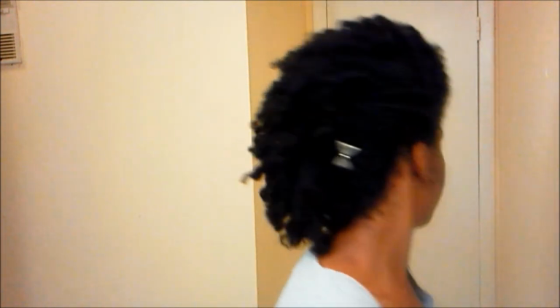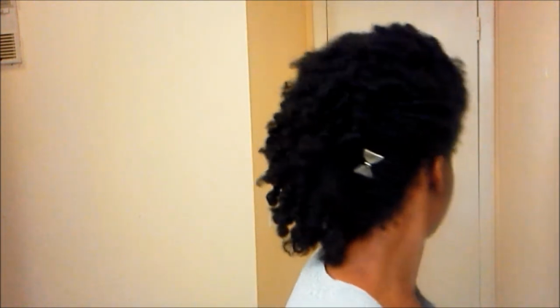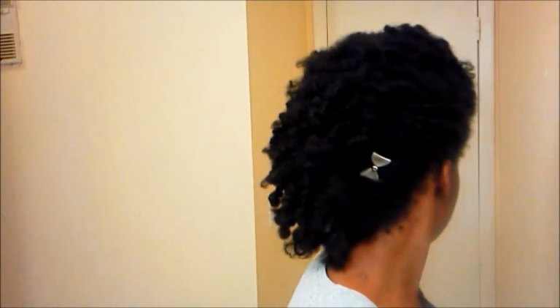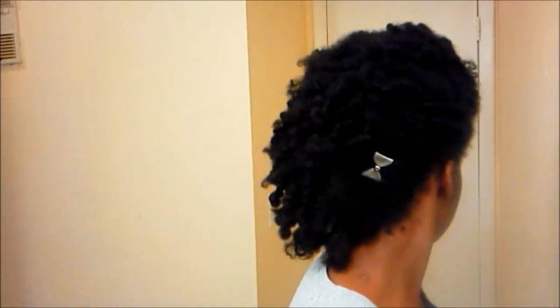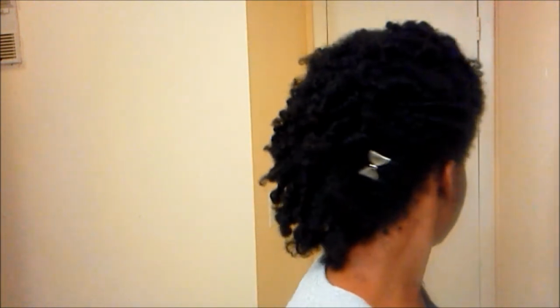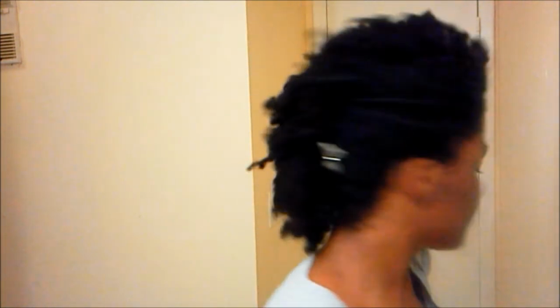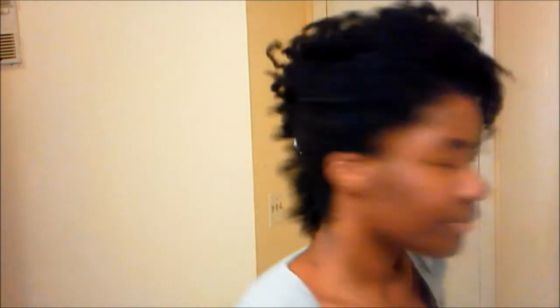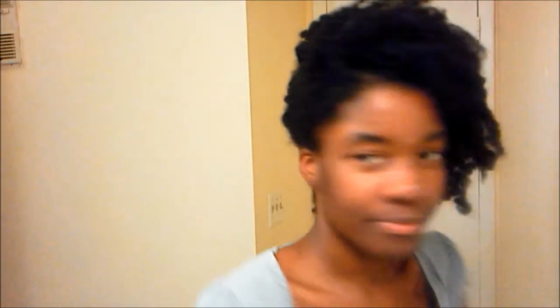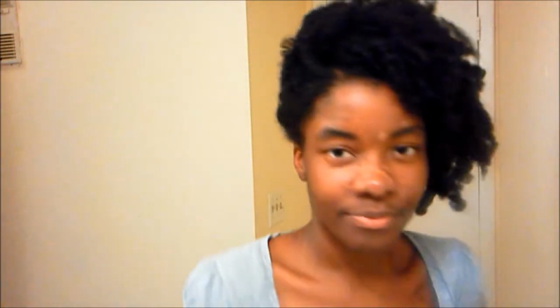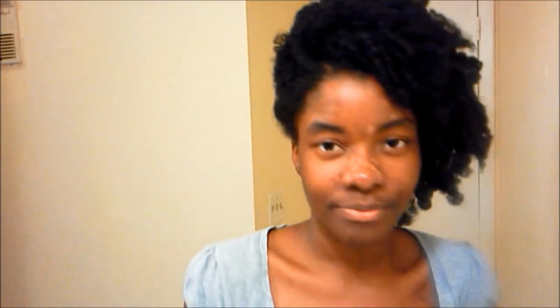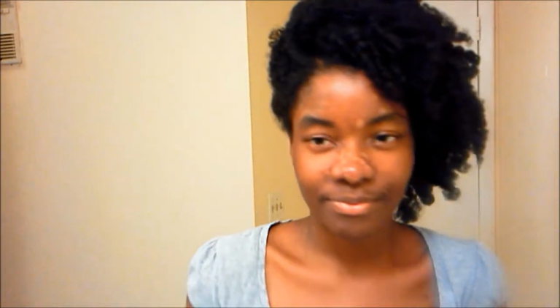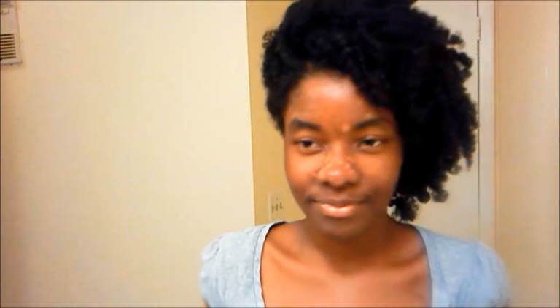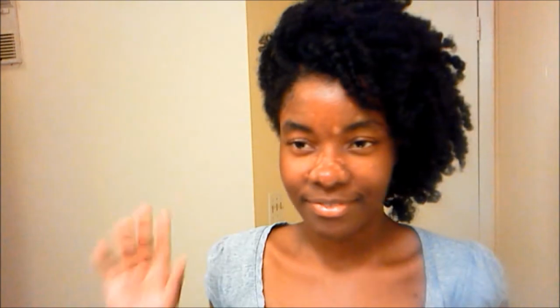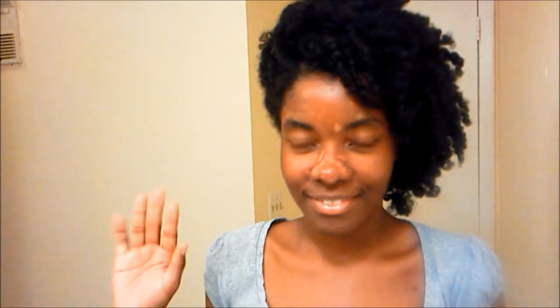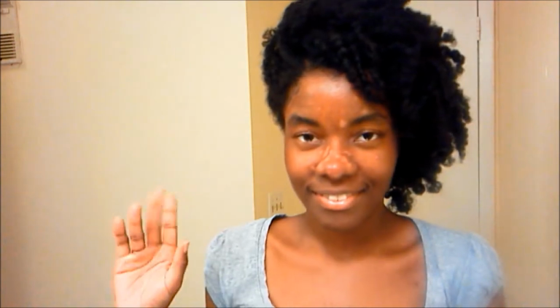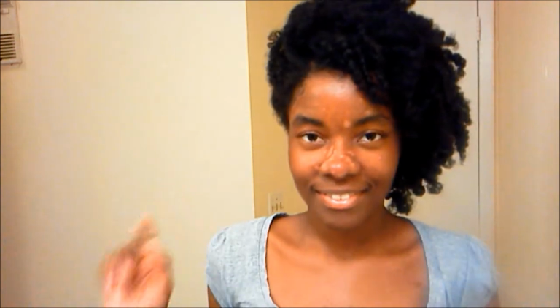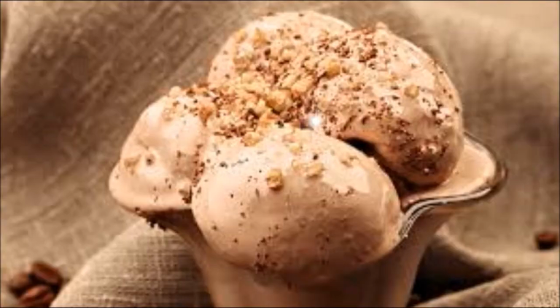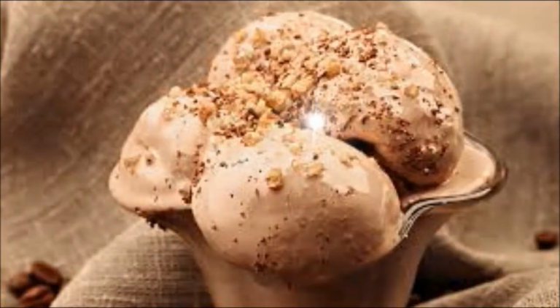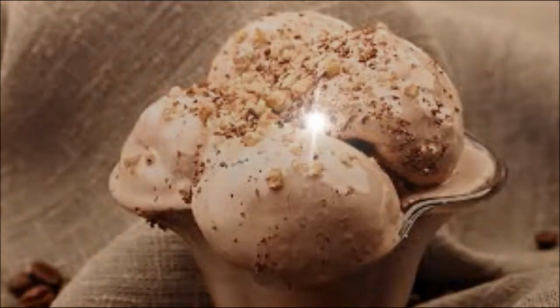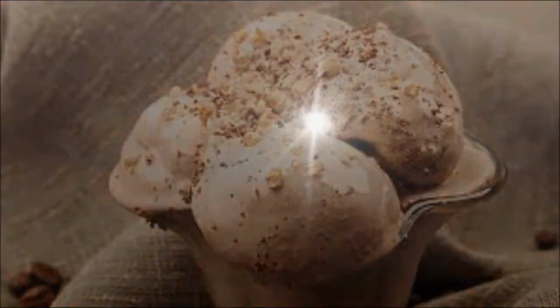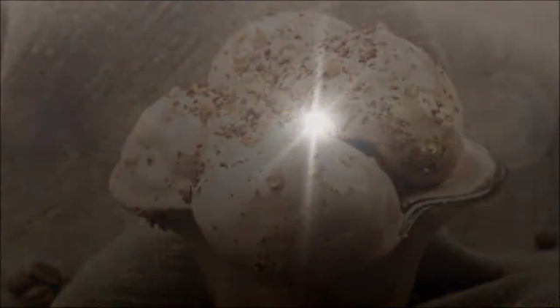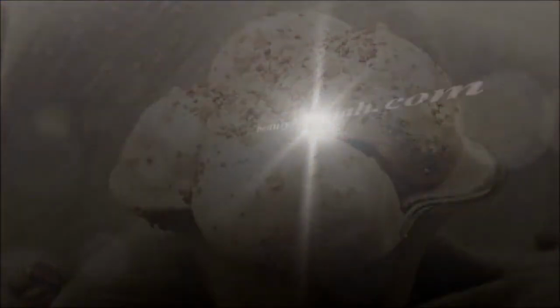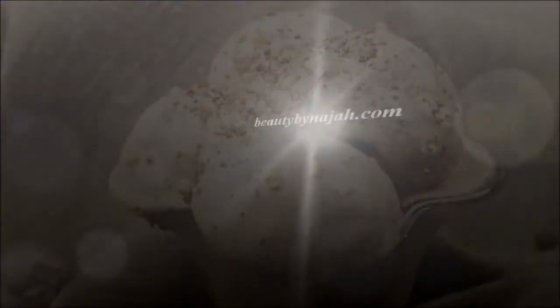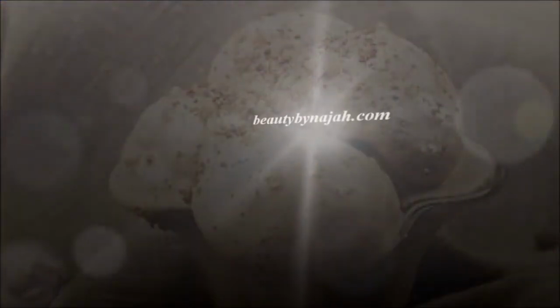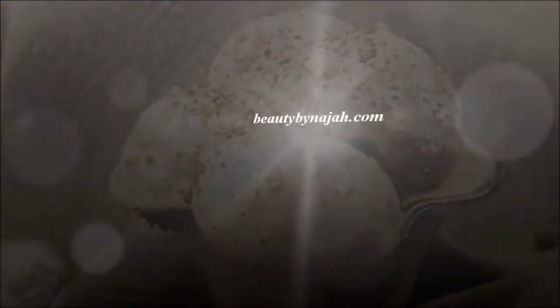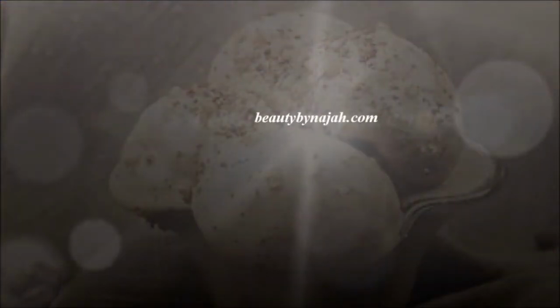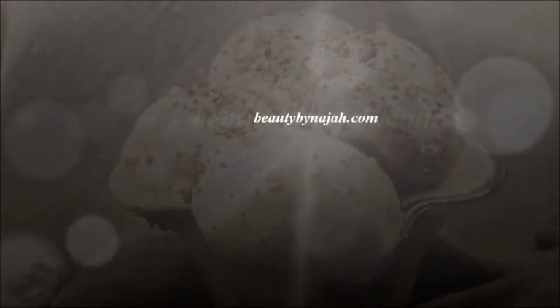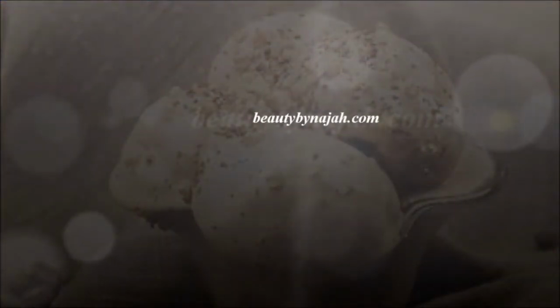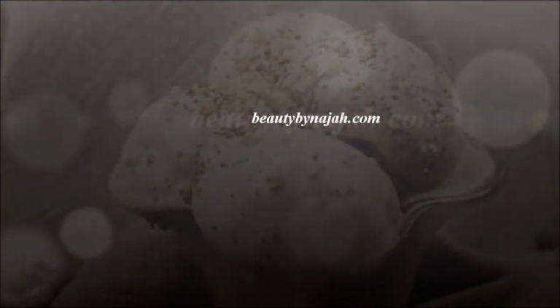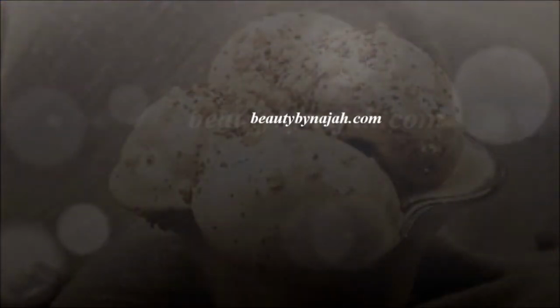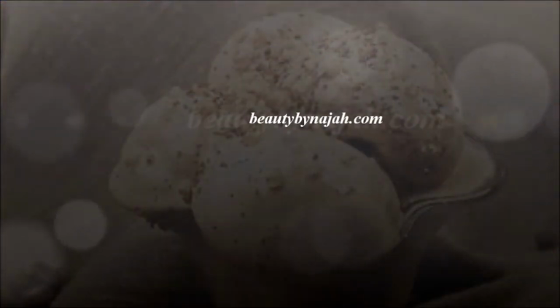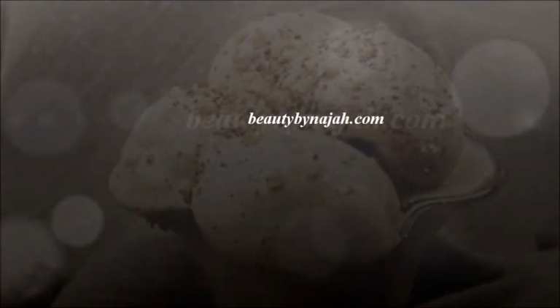And that's the finished product, guys. Hope you enjoyed. Thanks for watching. Later. Bye-bye.